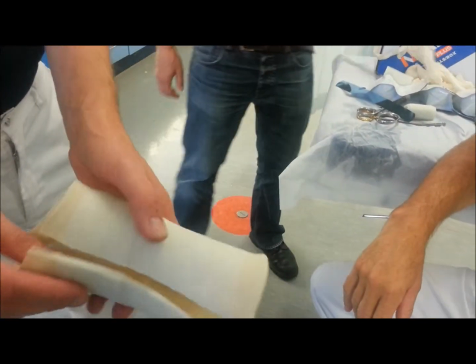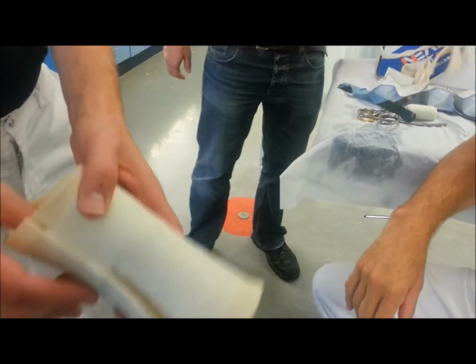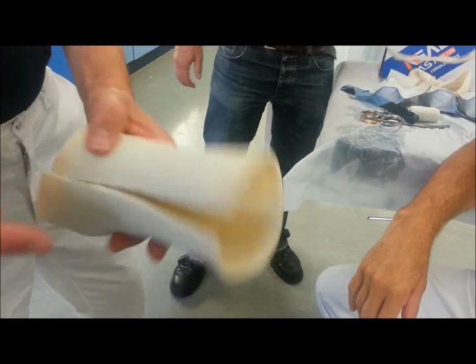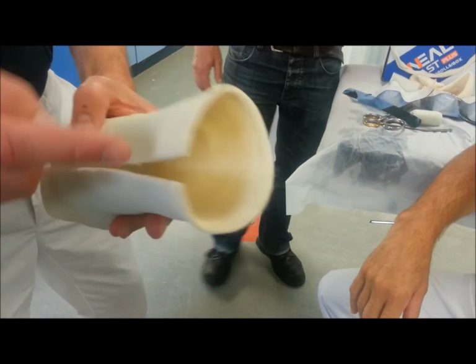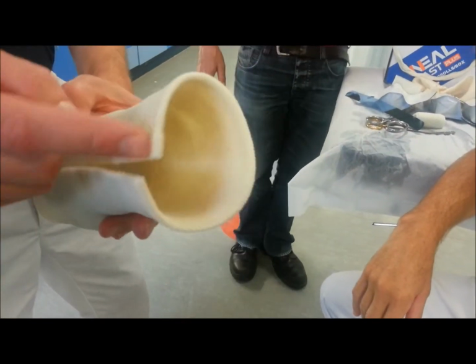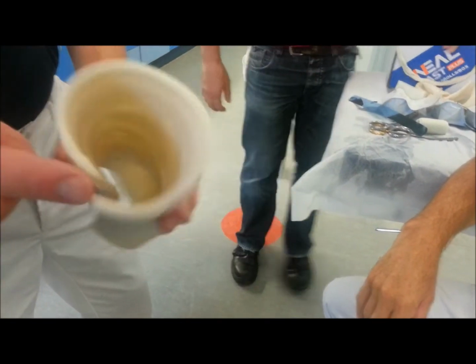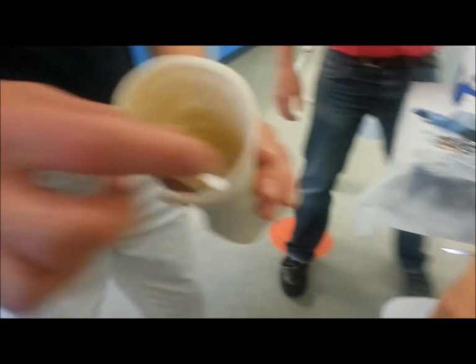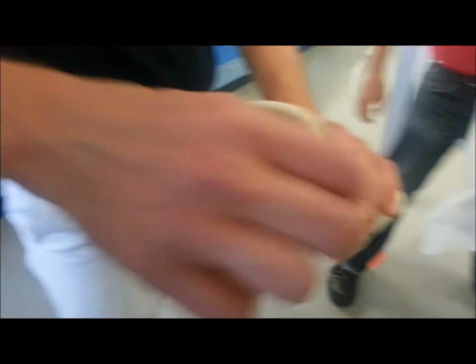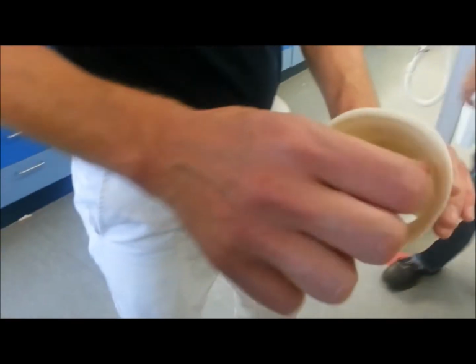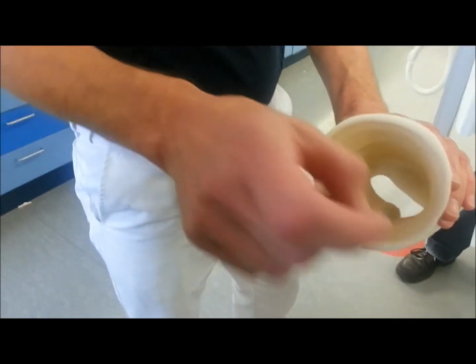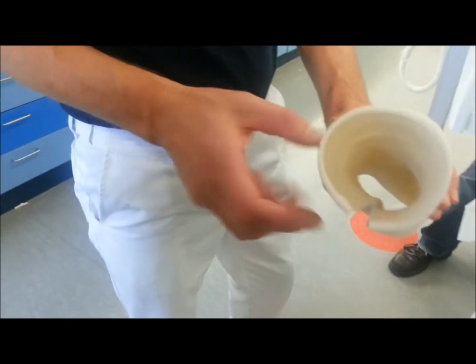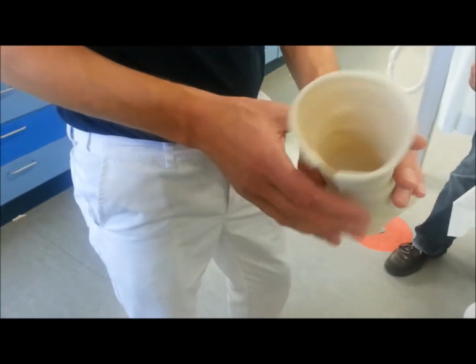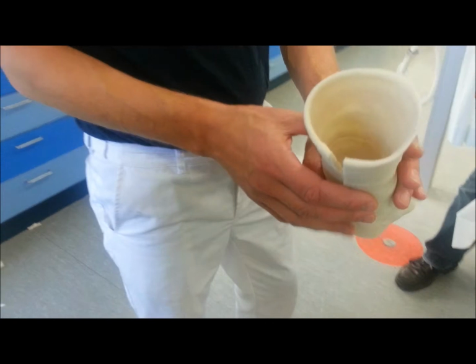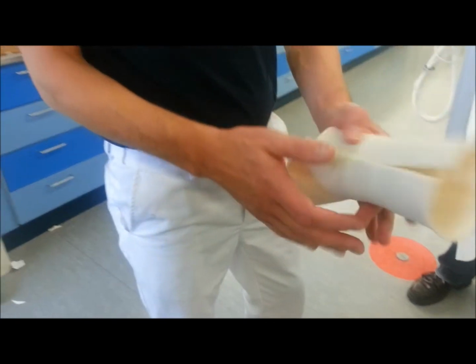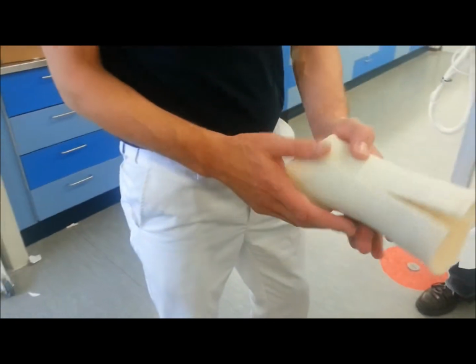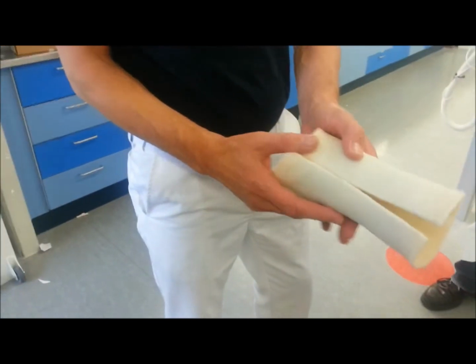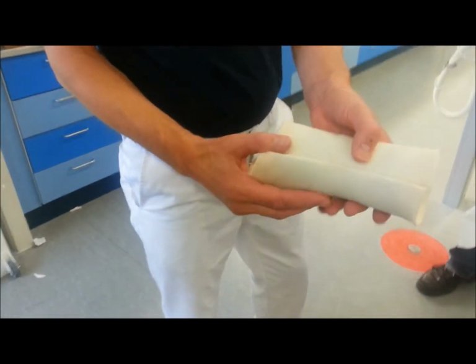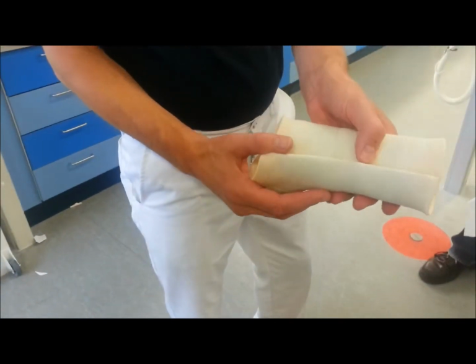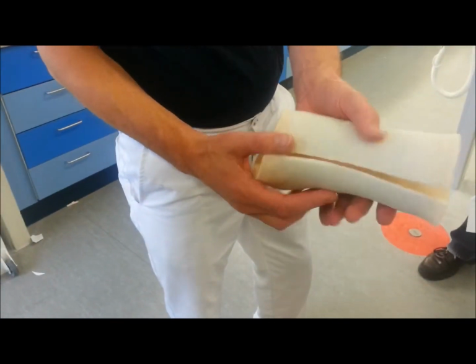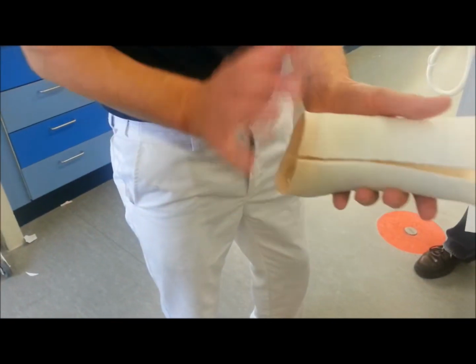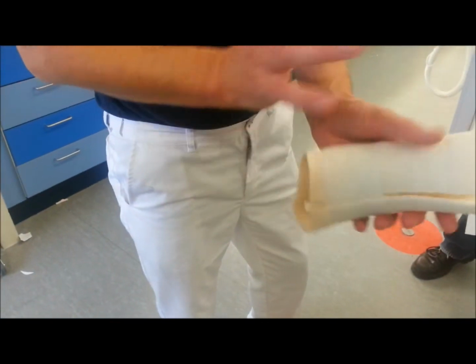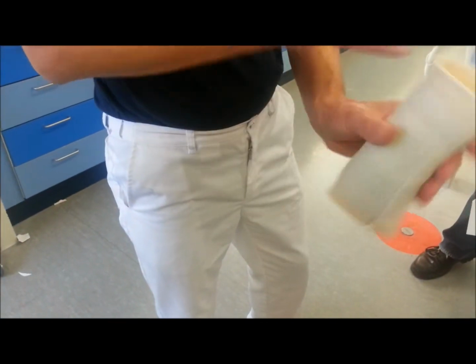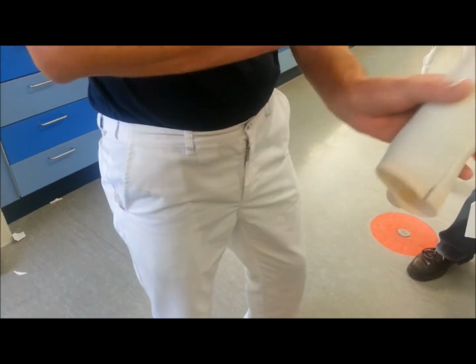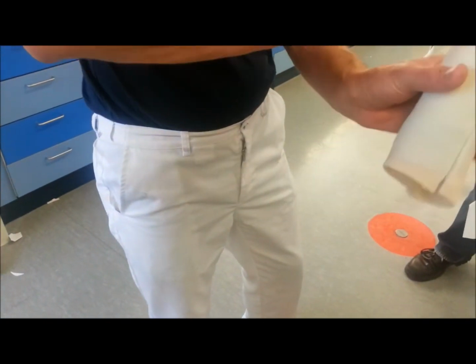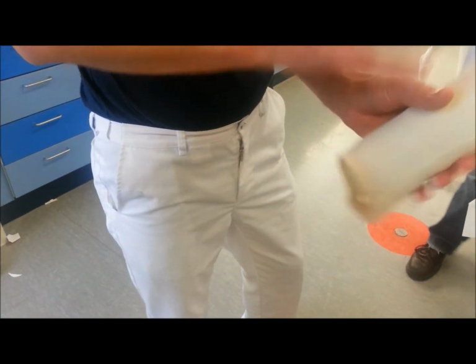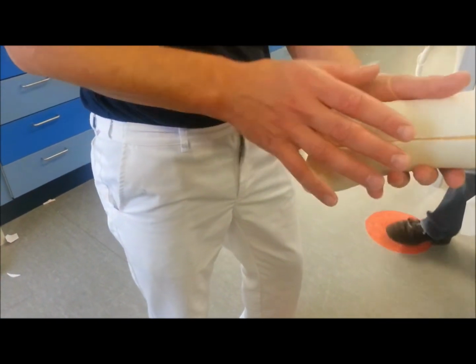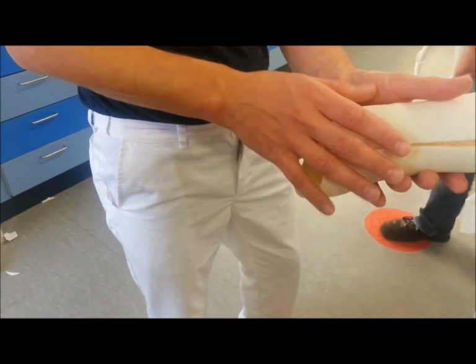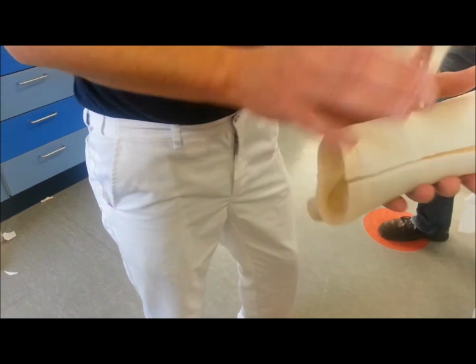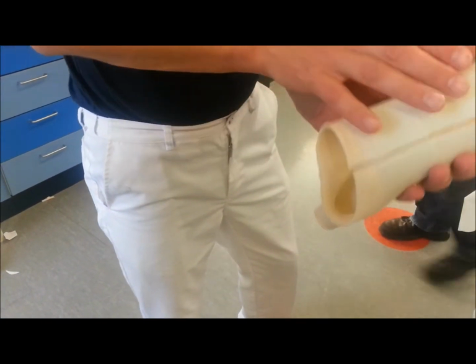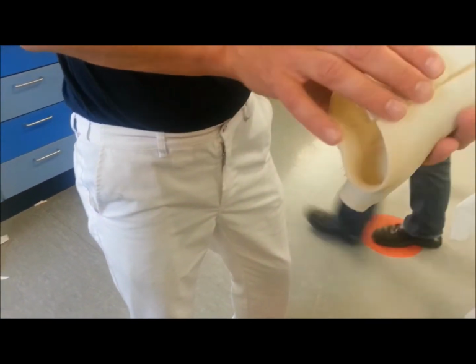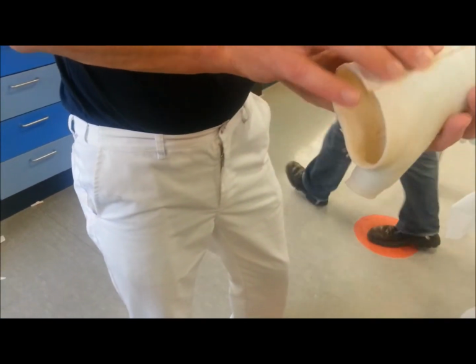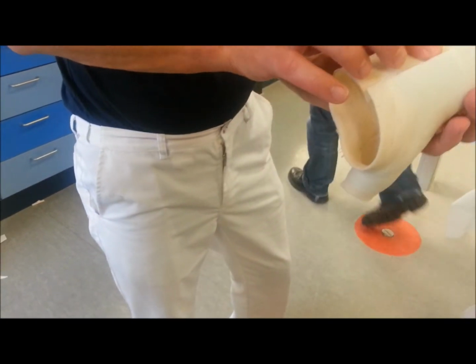This is still in the stockinette and you have to wait about 2-3 more minutes.